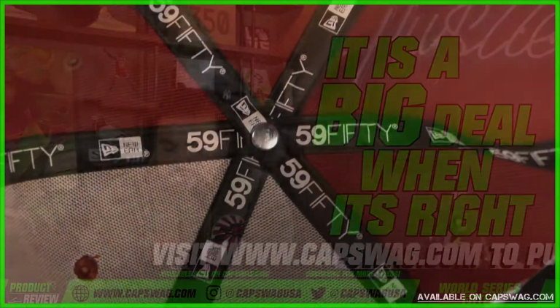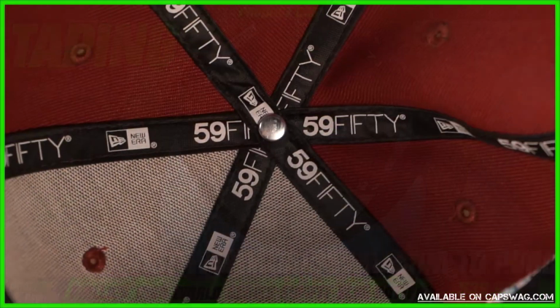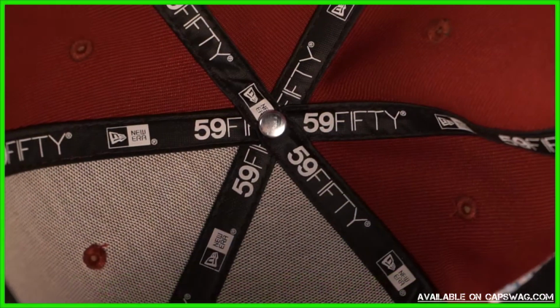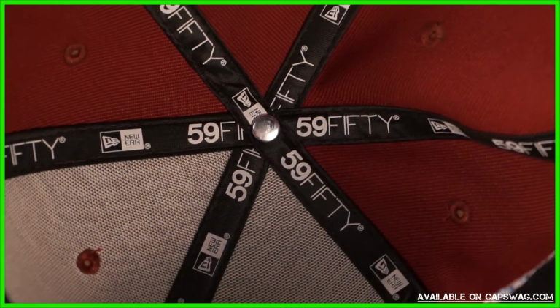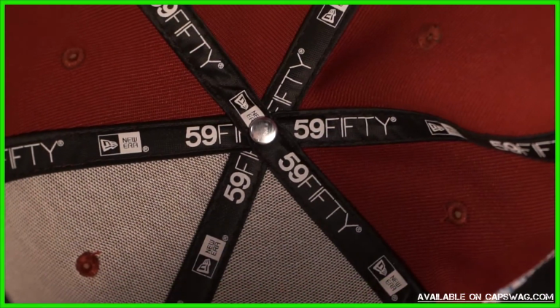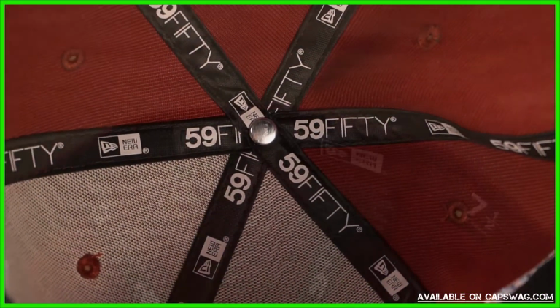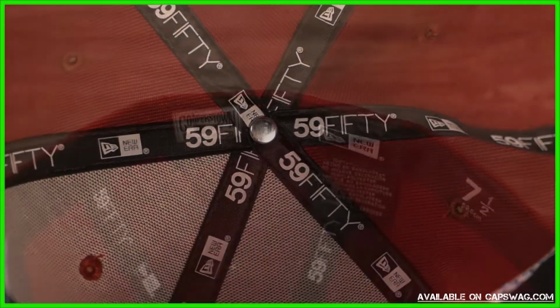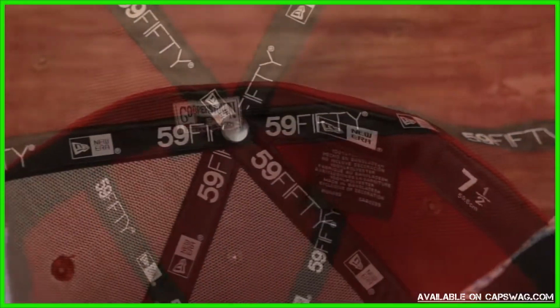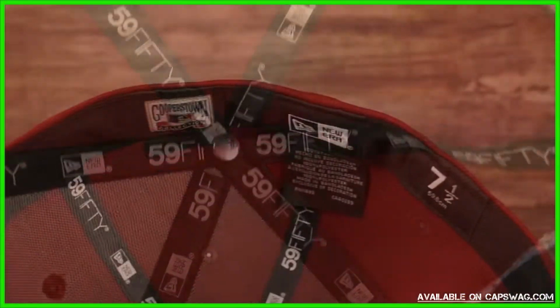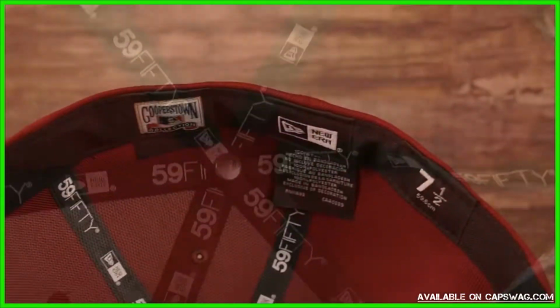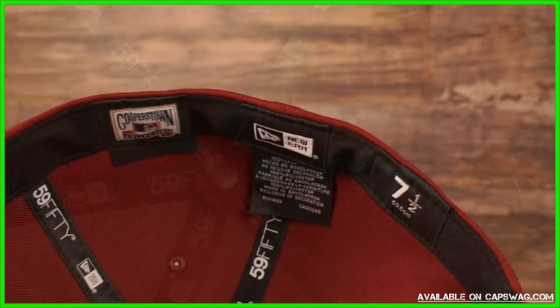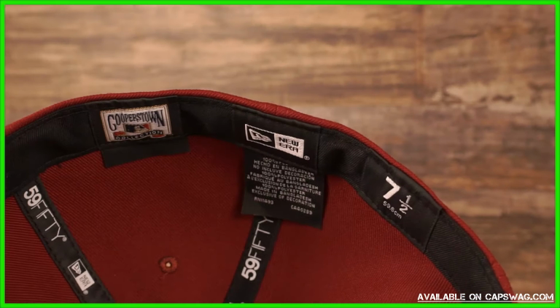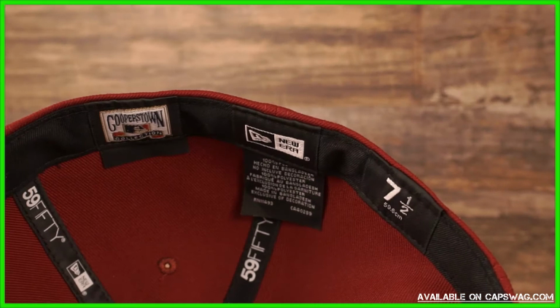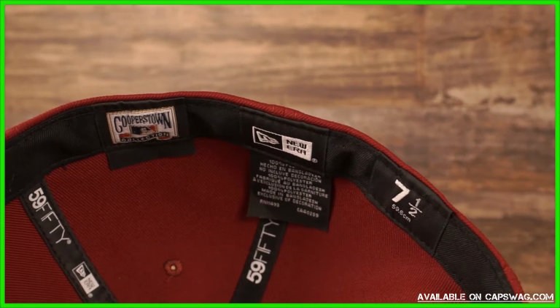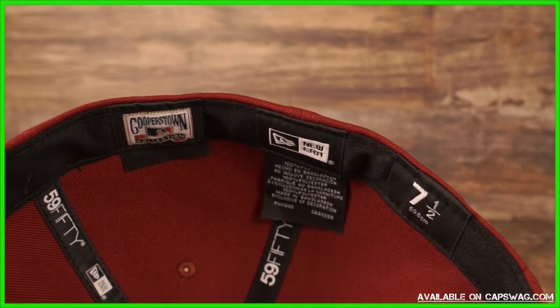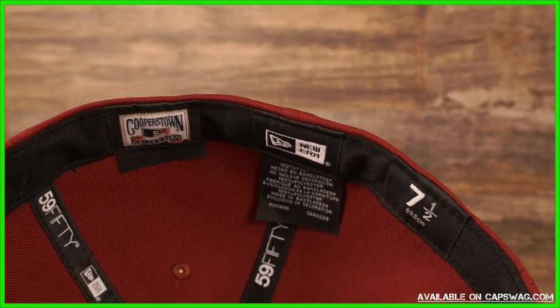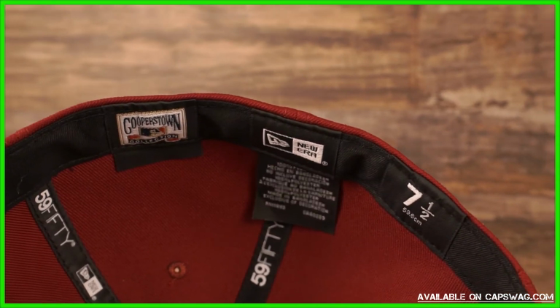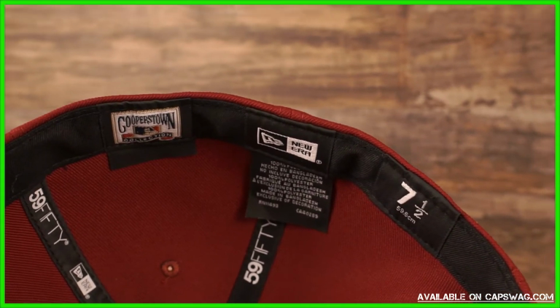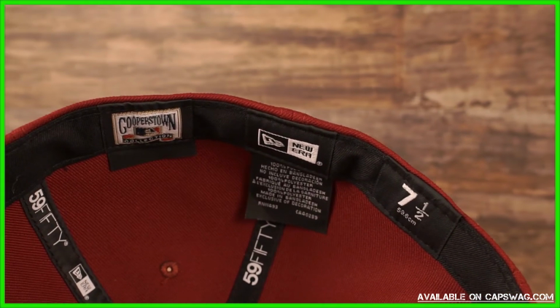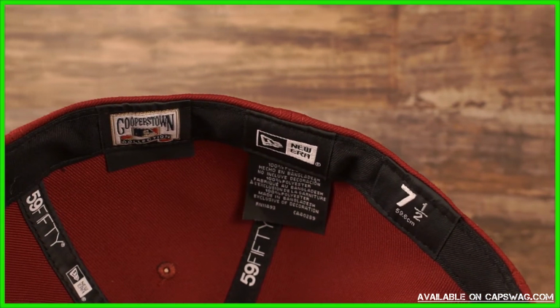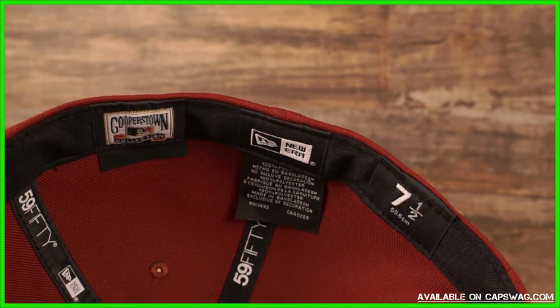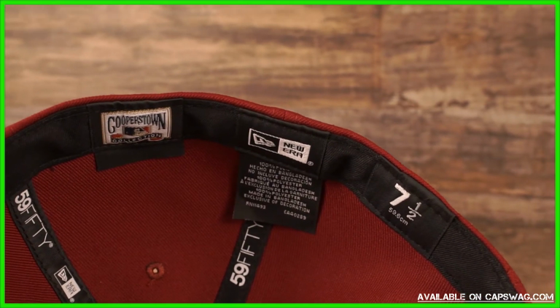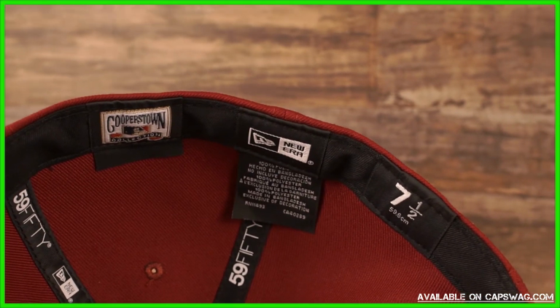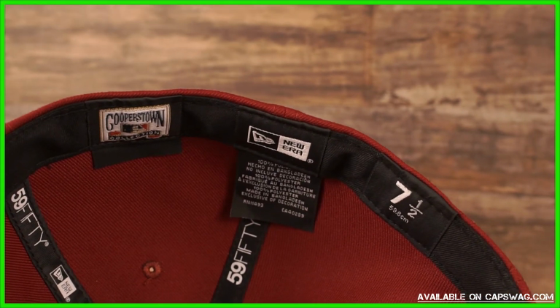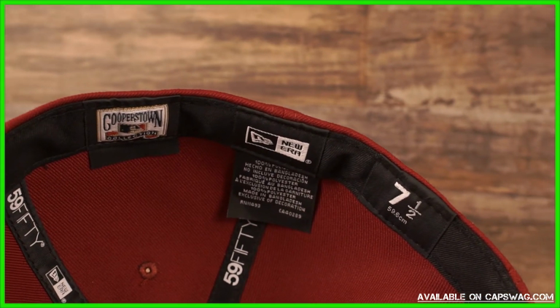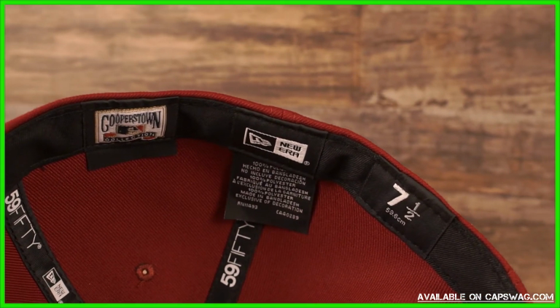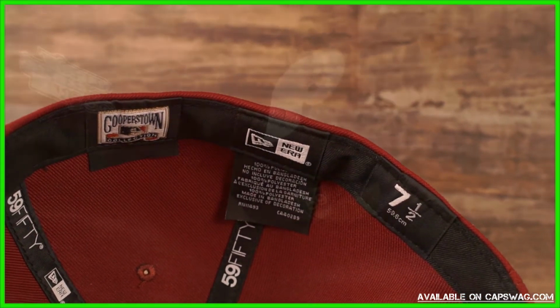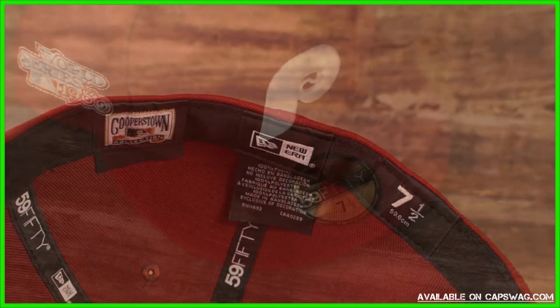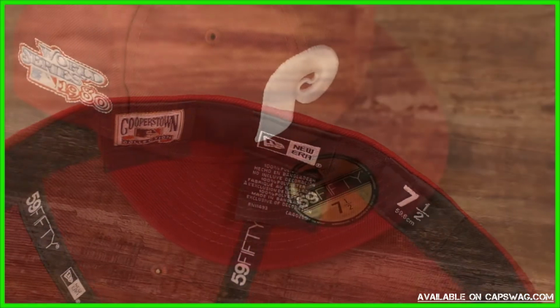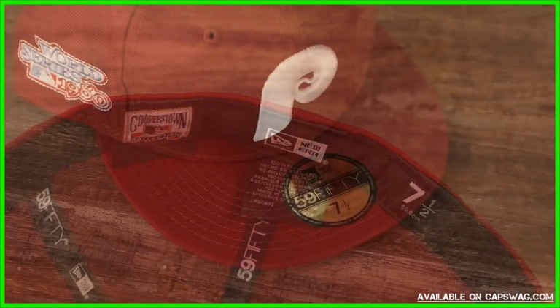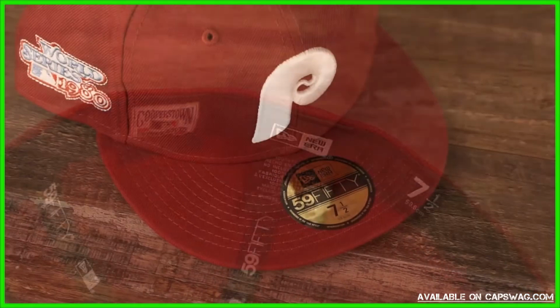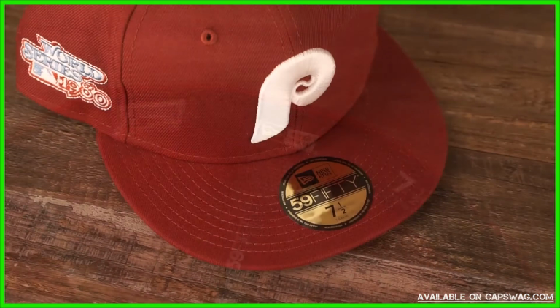Taping on the inside, cooperstown woven label, New Era size label.